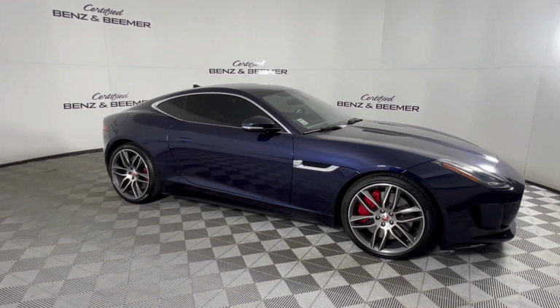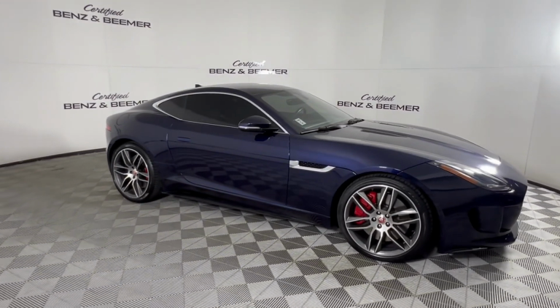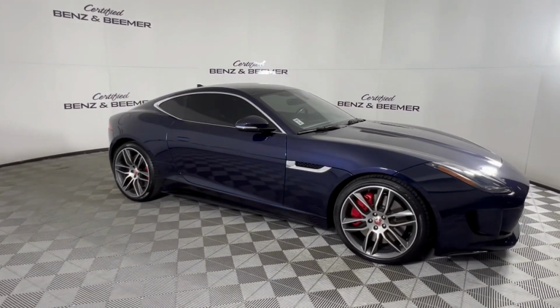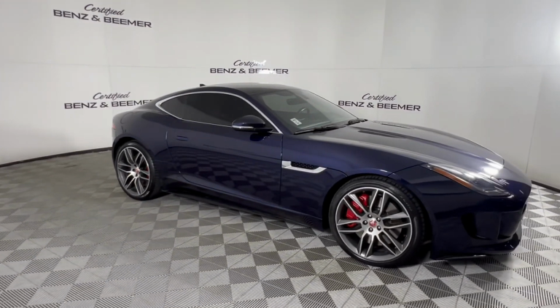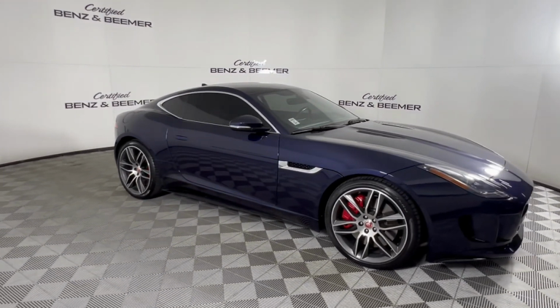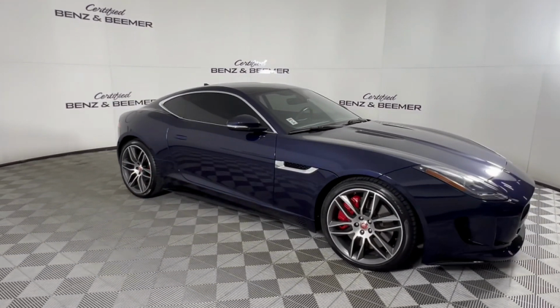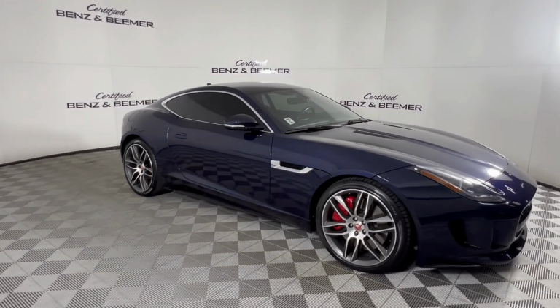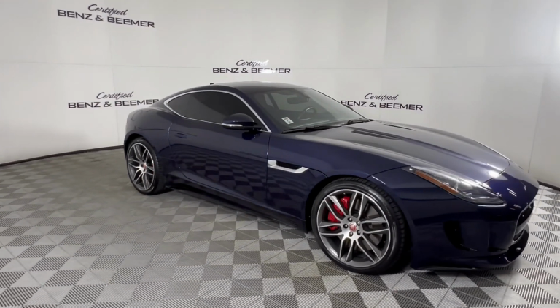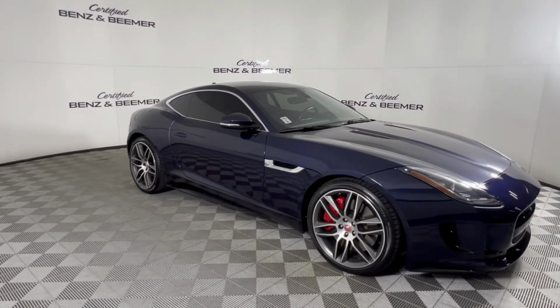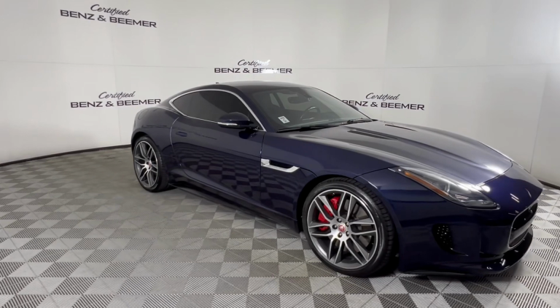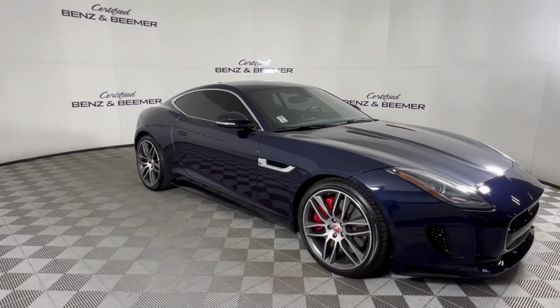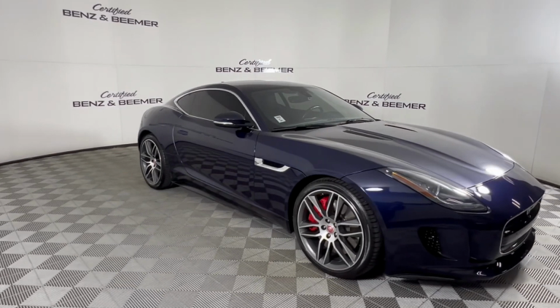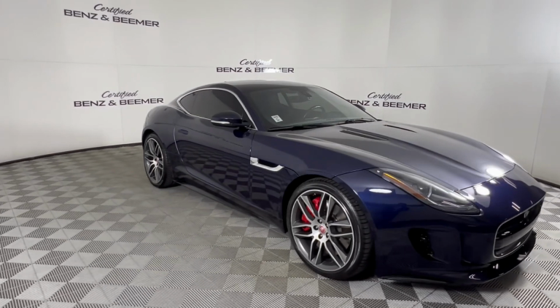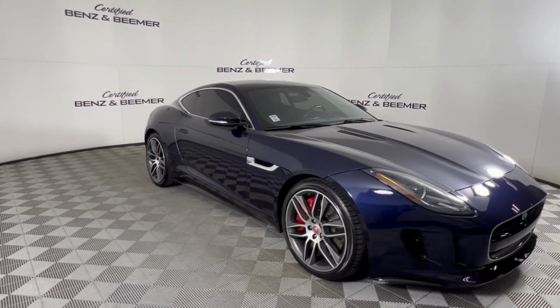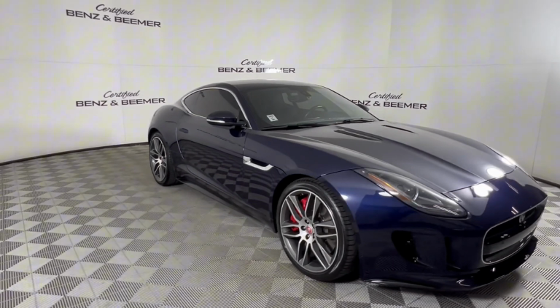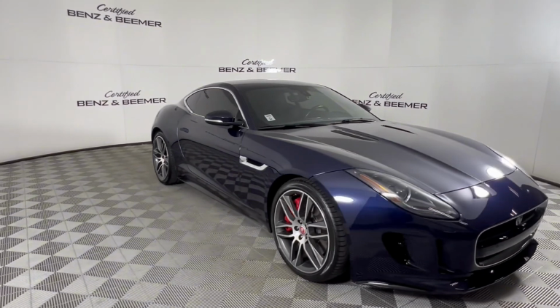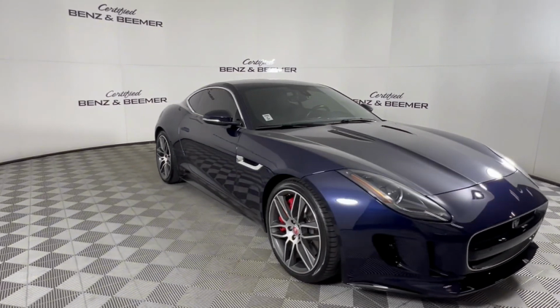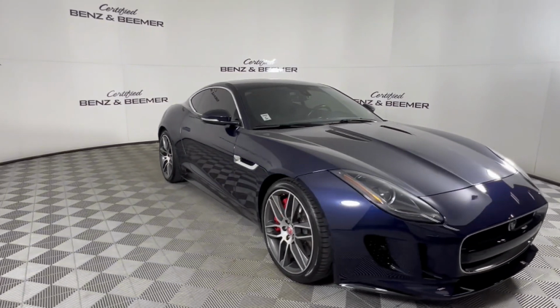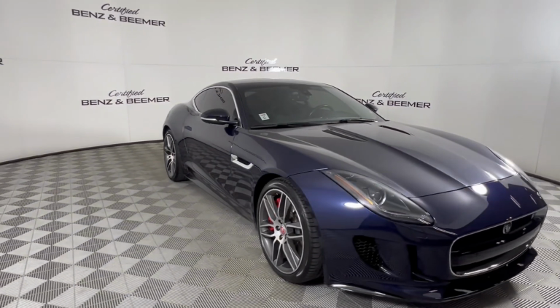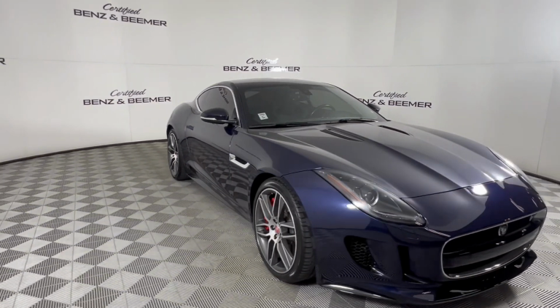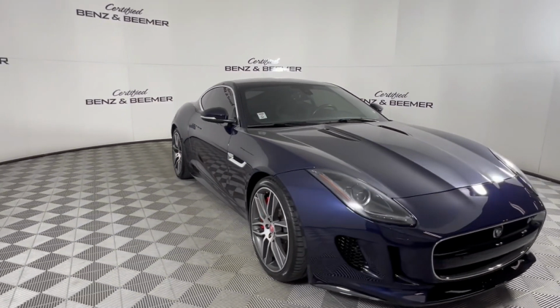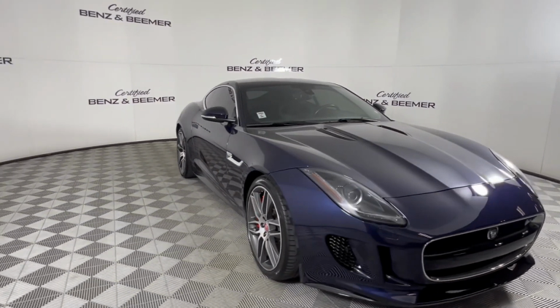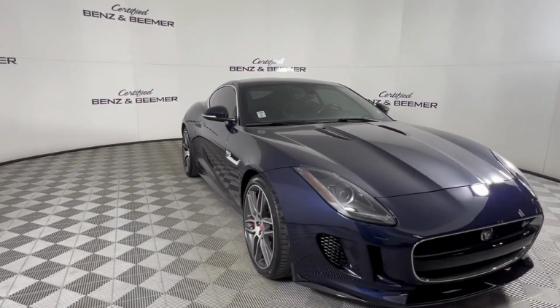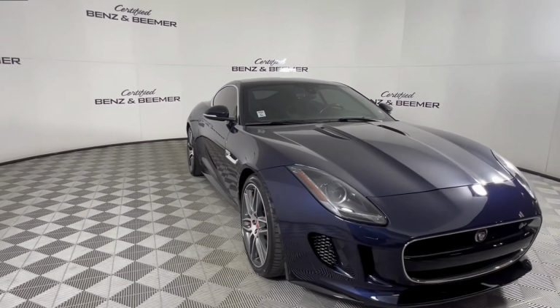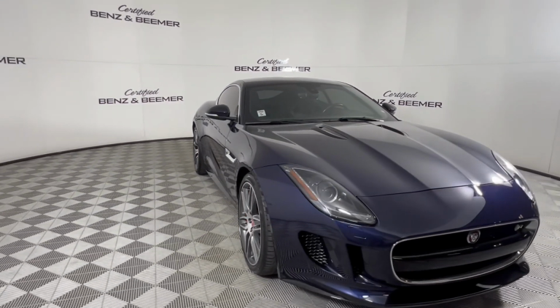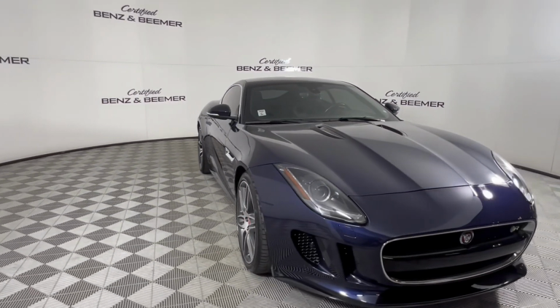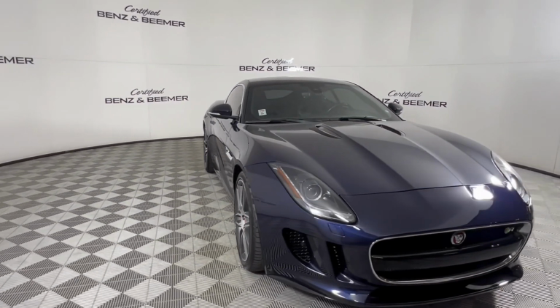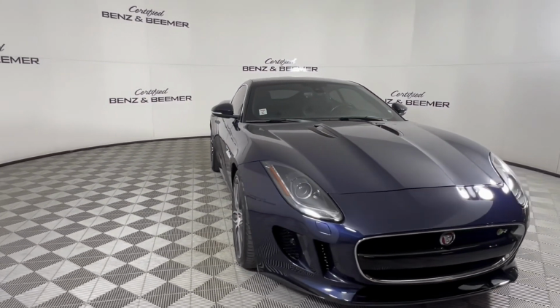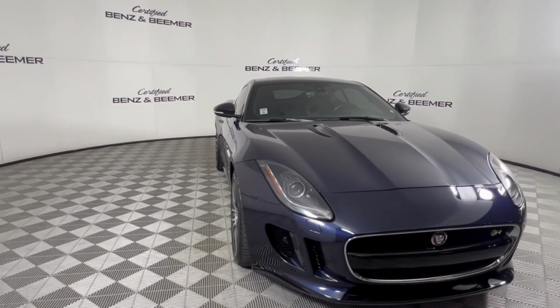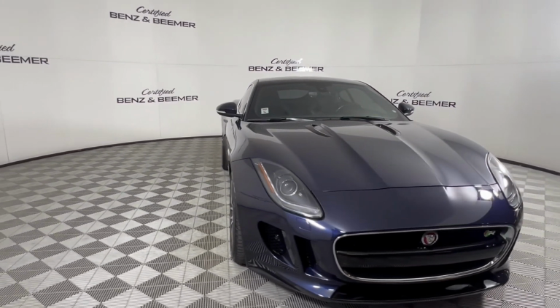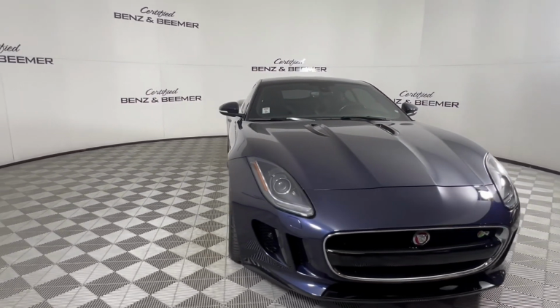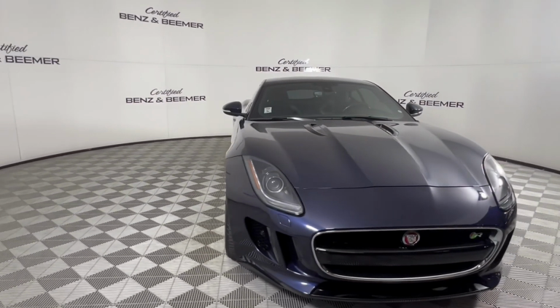Experience heart-pounding drives with its supercharged V8 engine, delivering exhilarating power and precise handling.